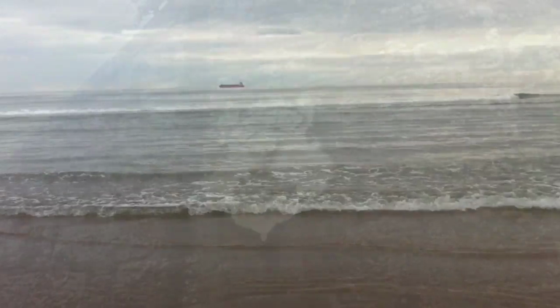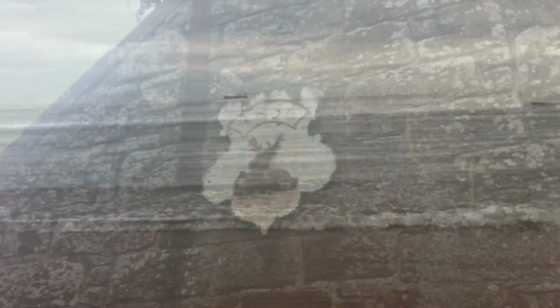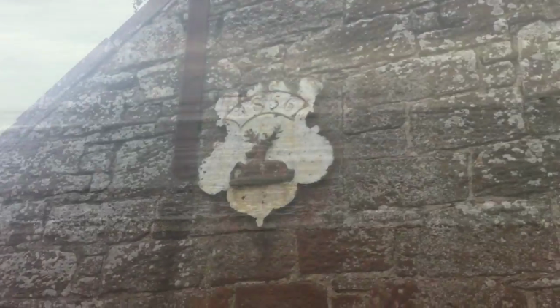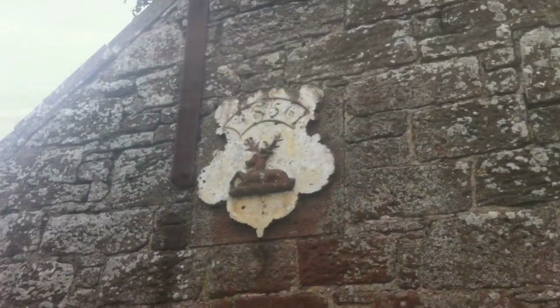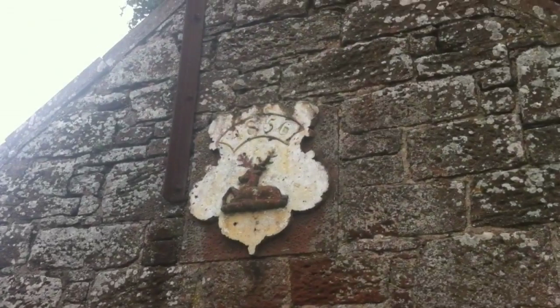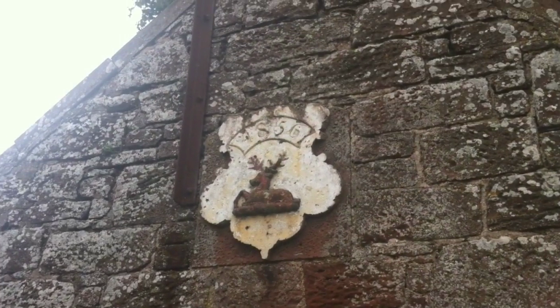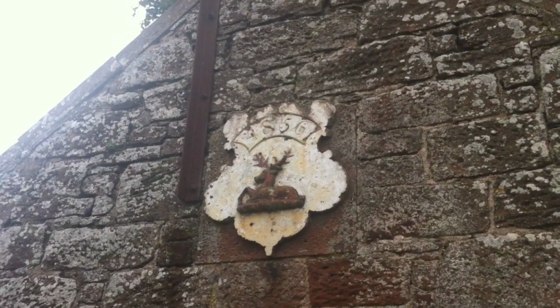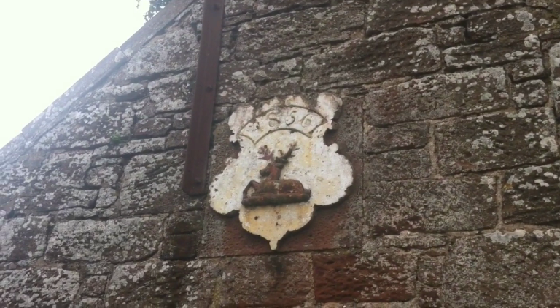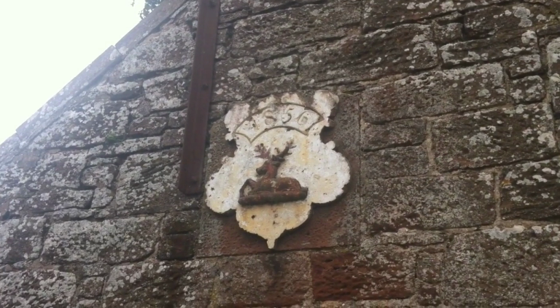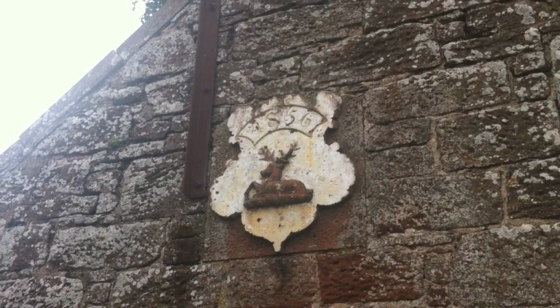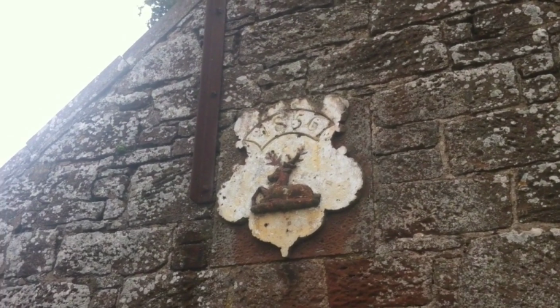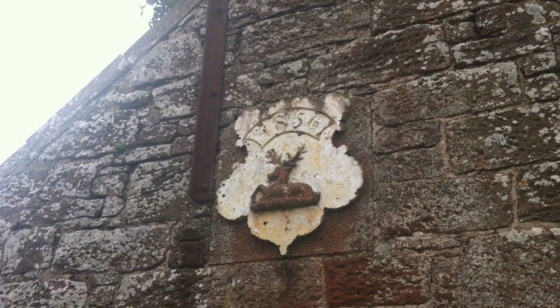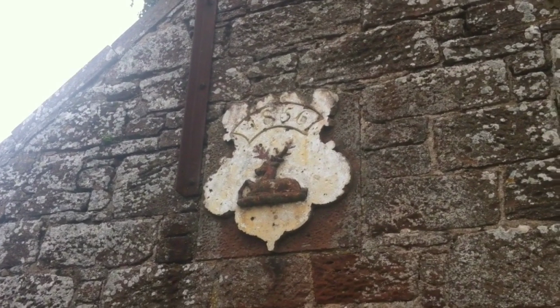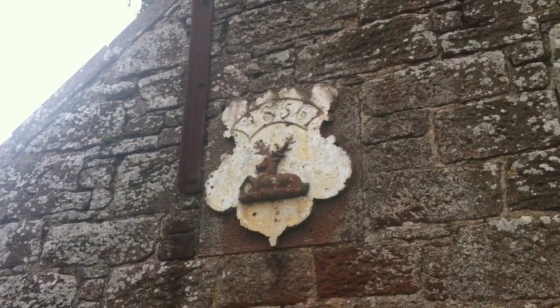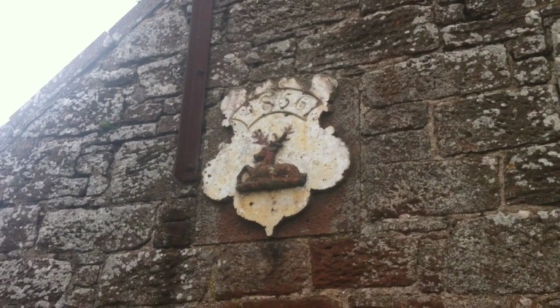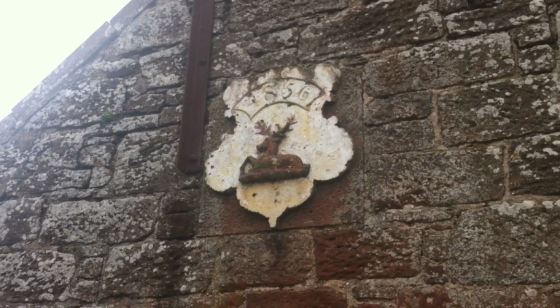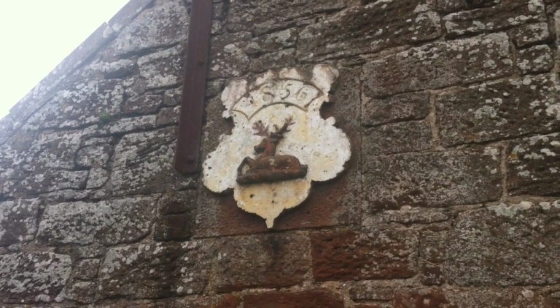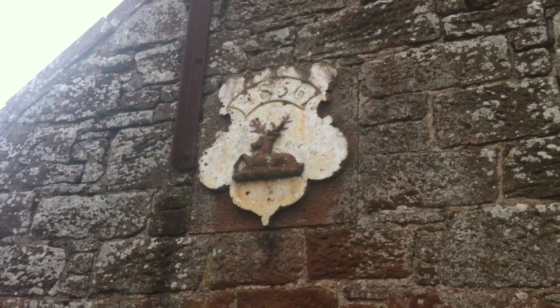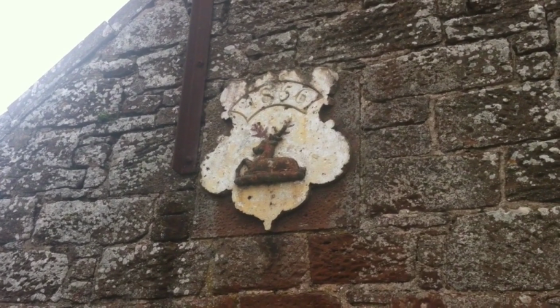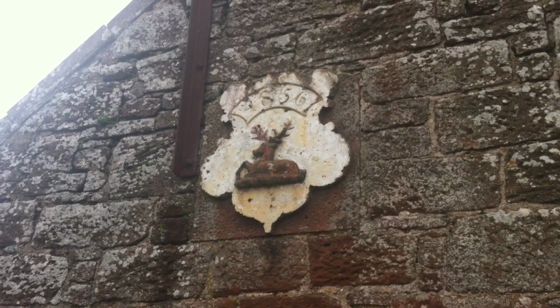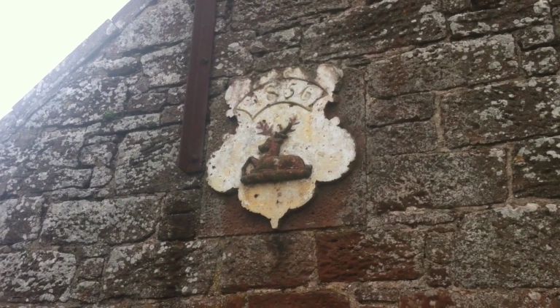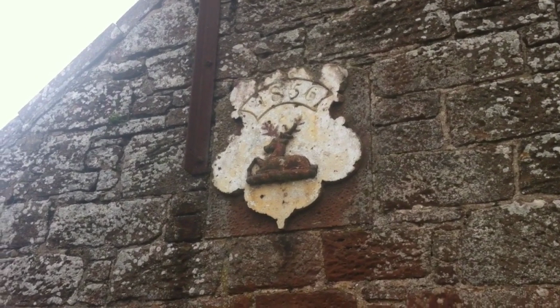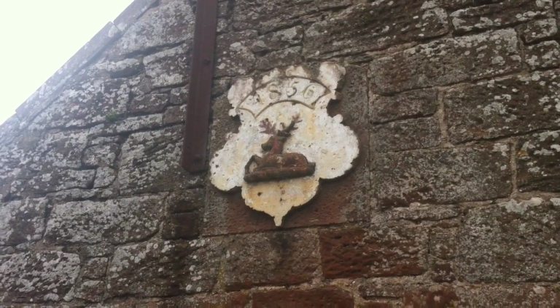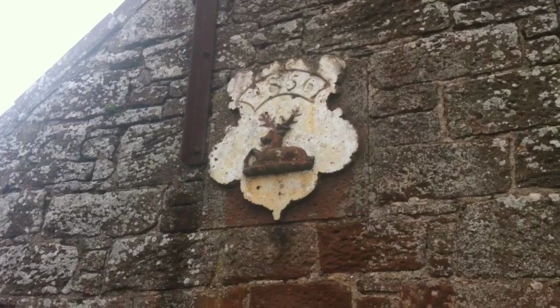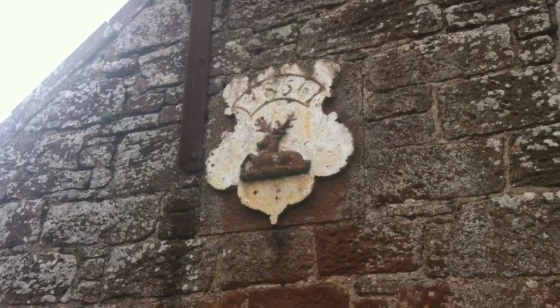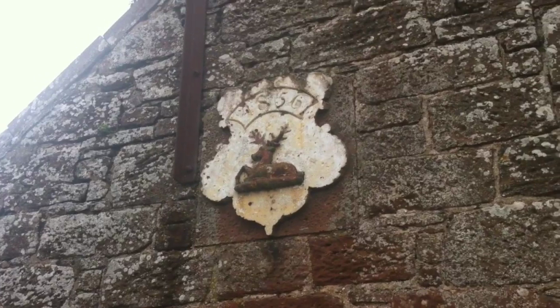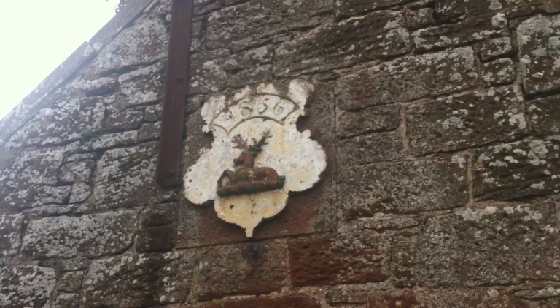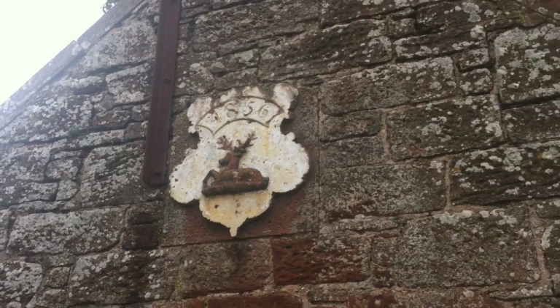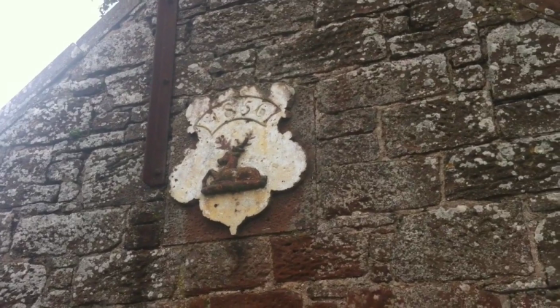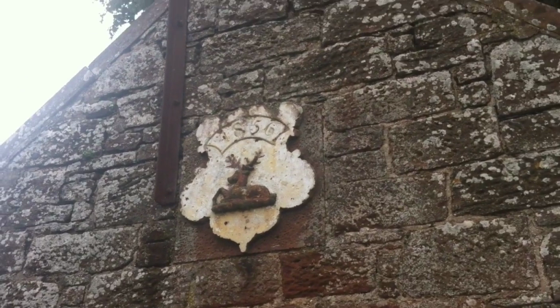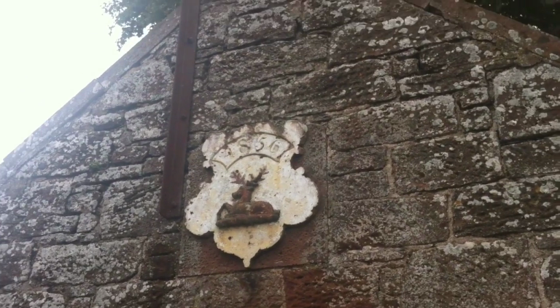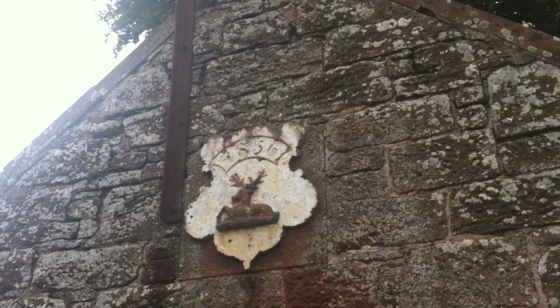Here are the old stables down at Lunen. It says 1856. There you go.